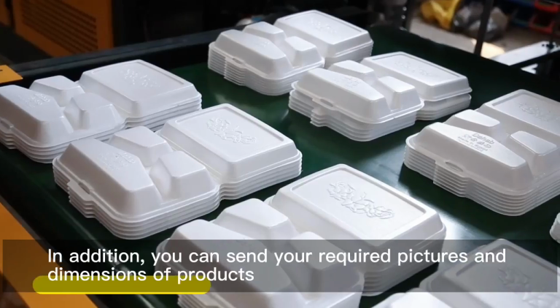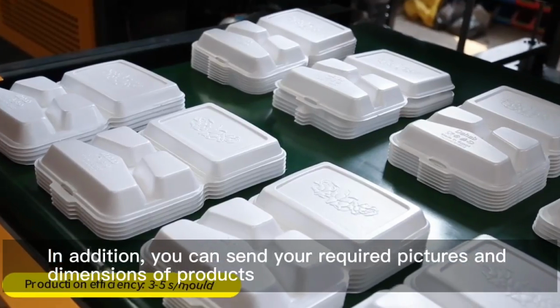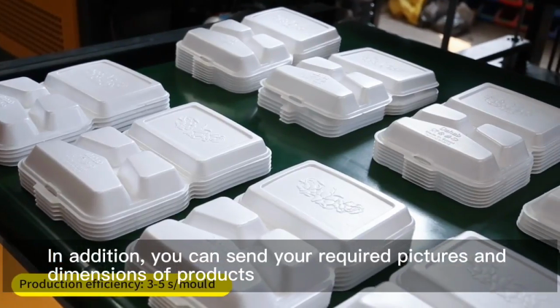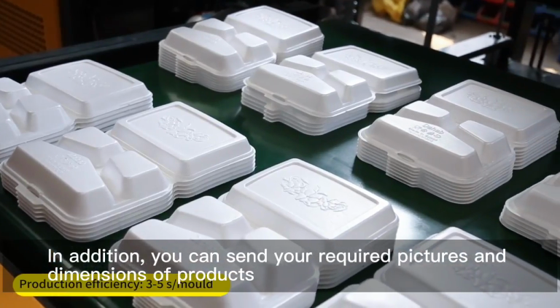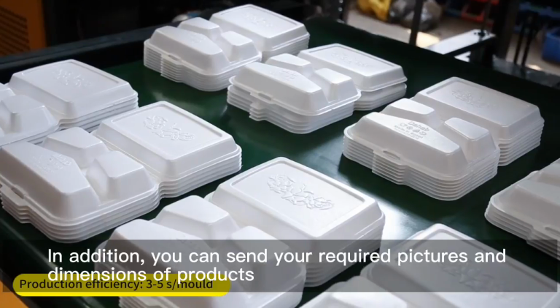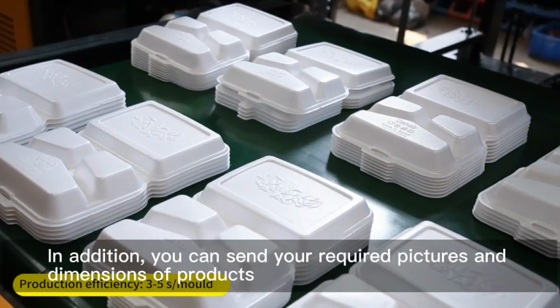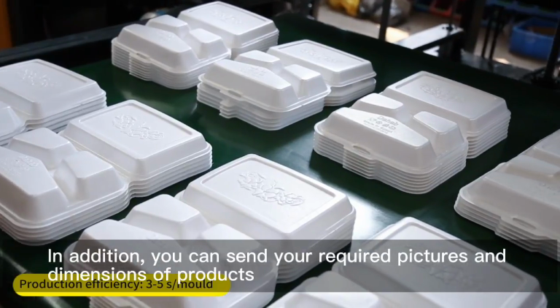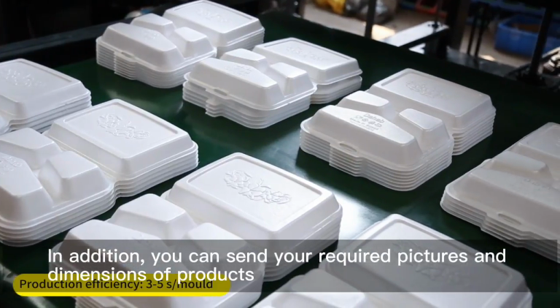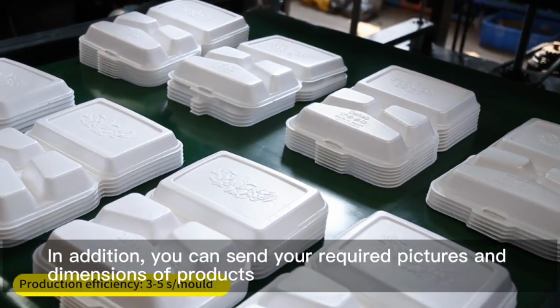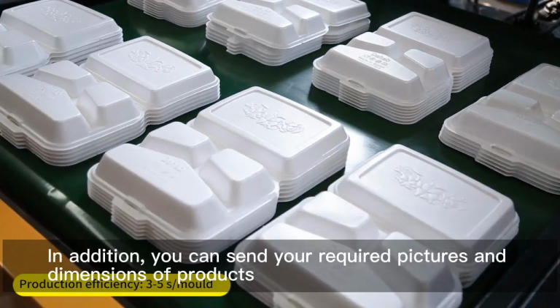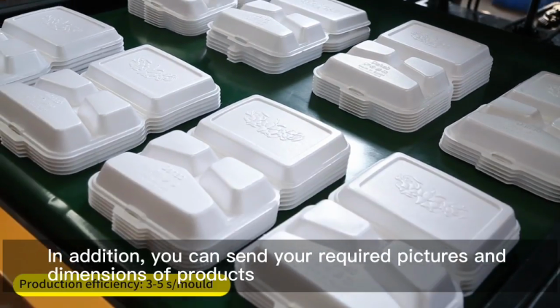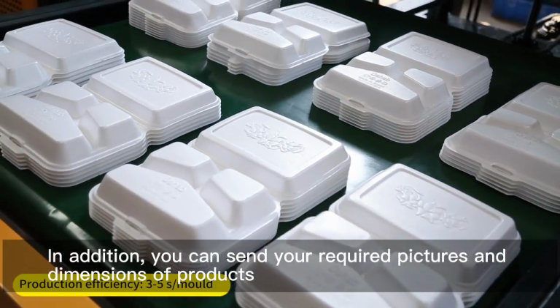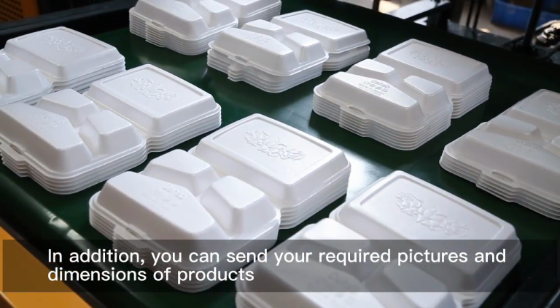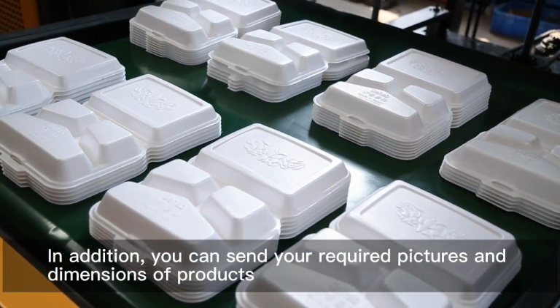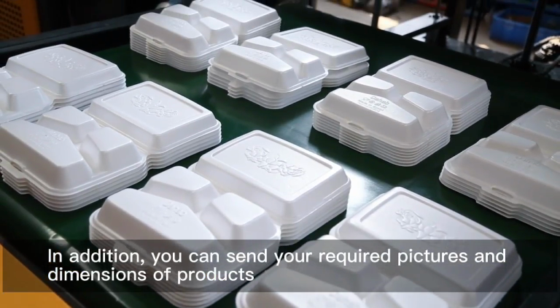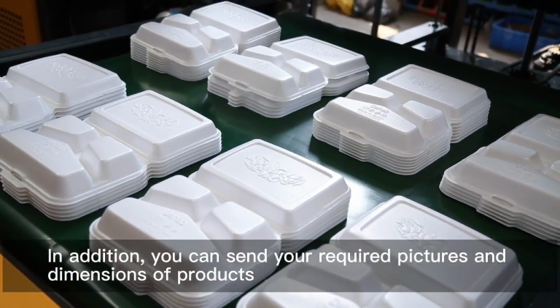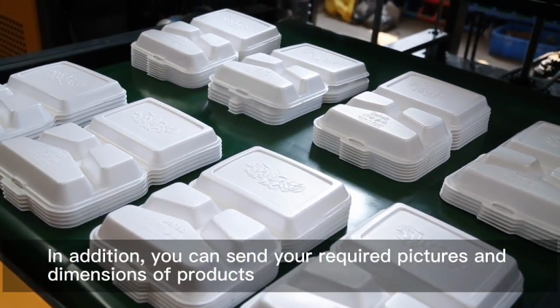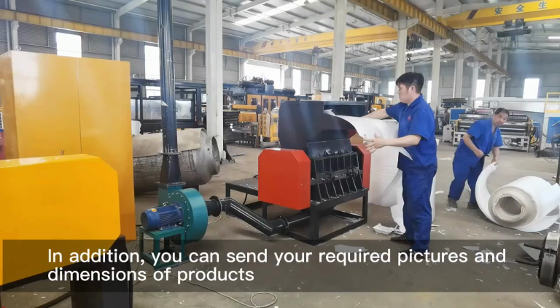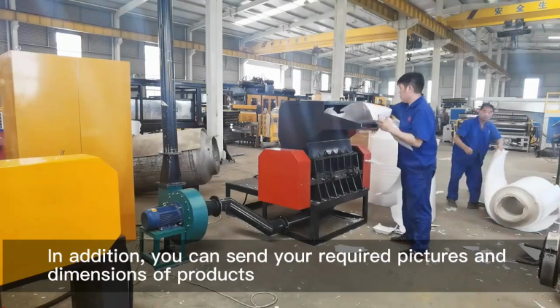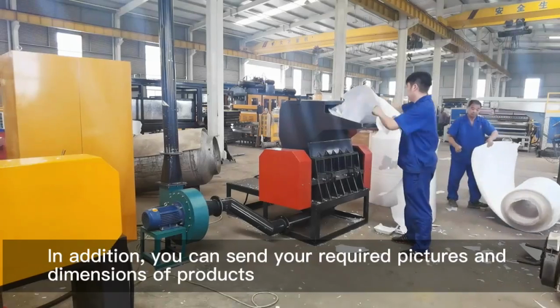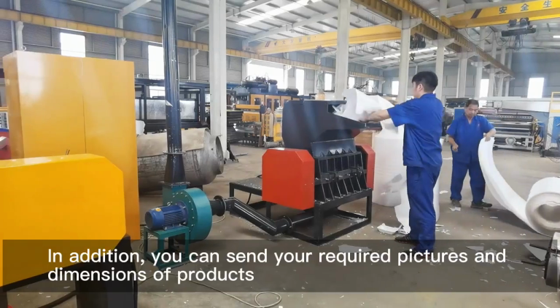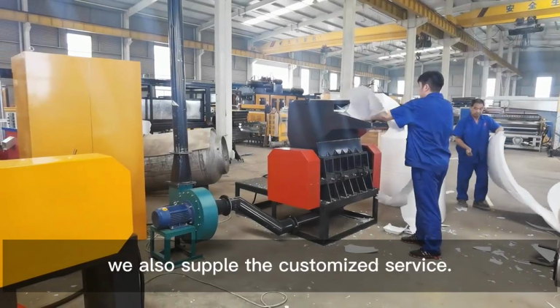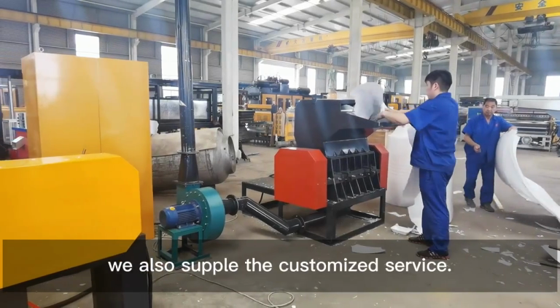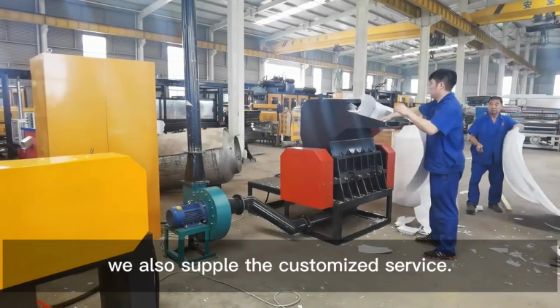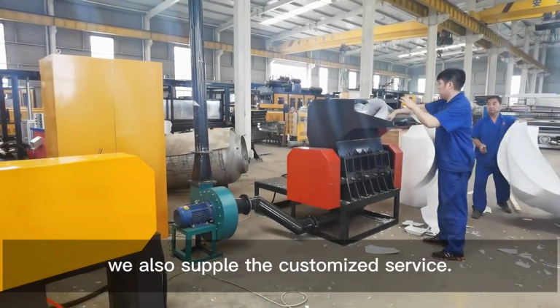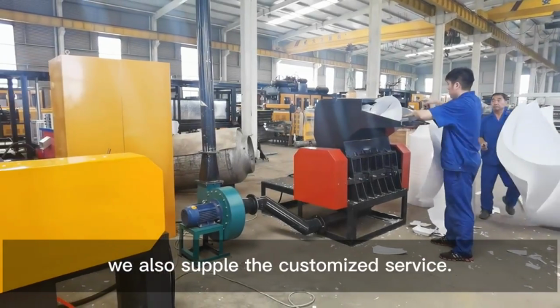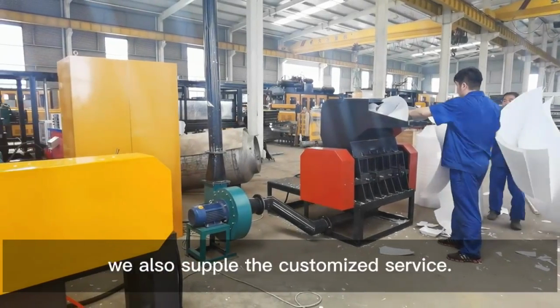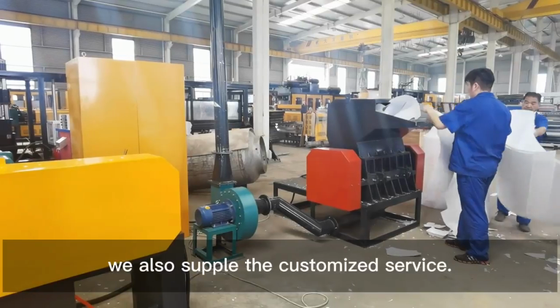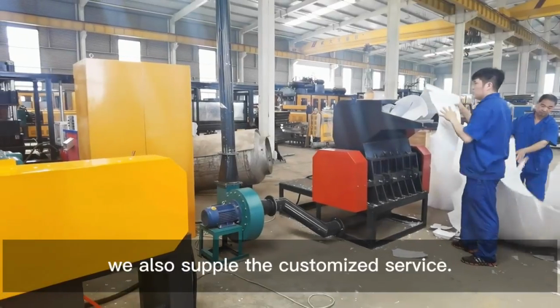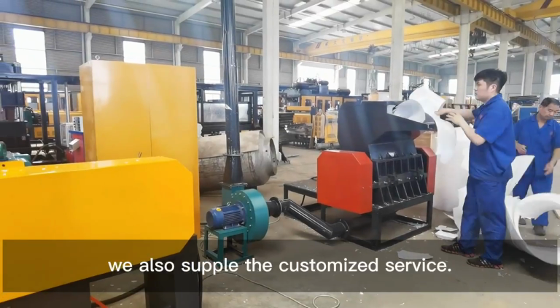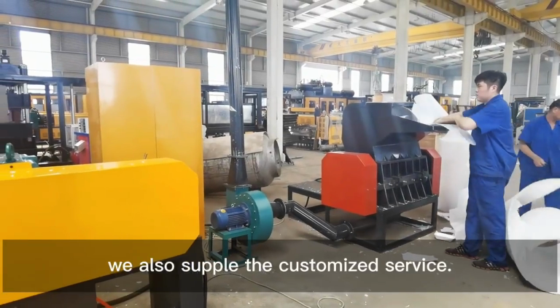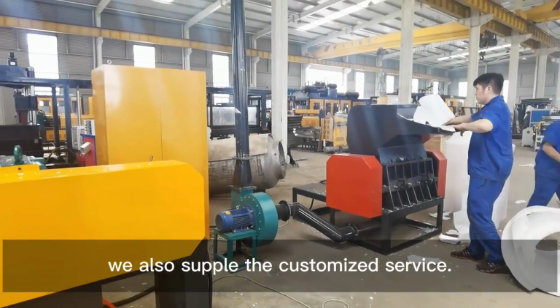In addition, you can send us your required pictures and dimensions of products. We also supply customized service.